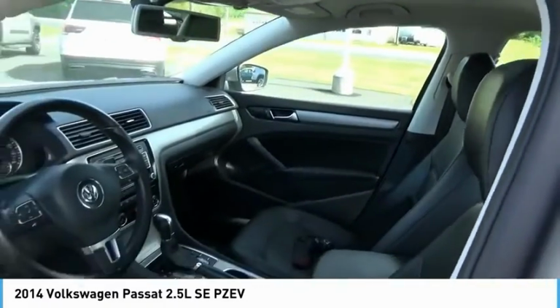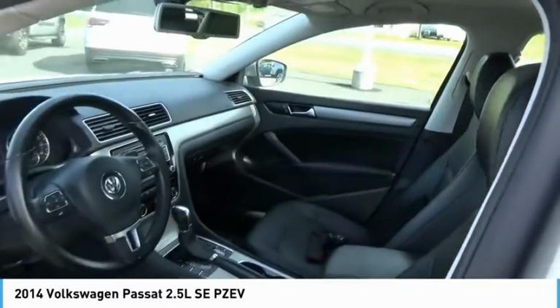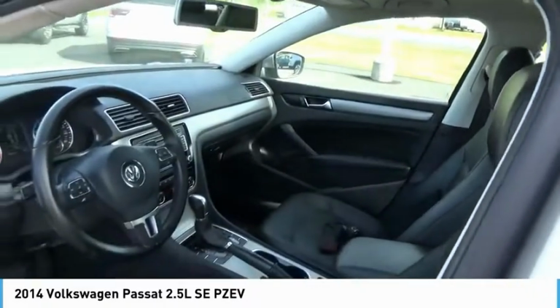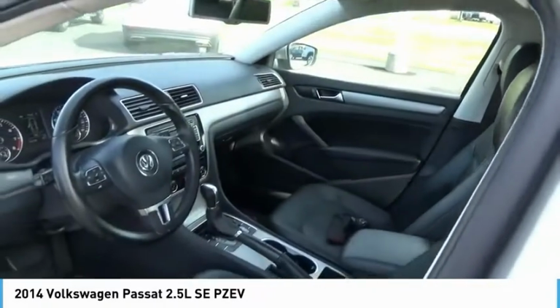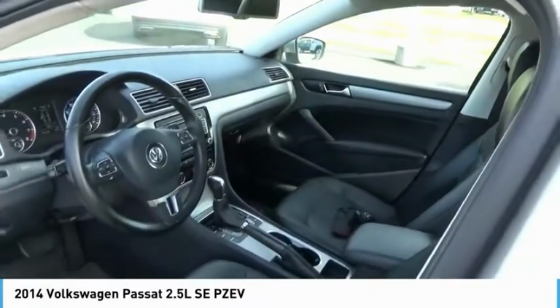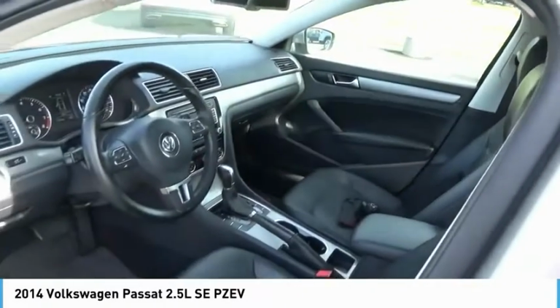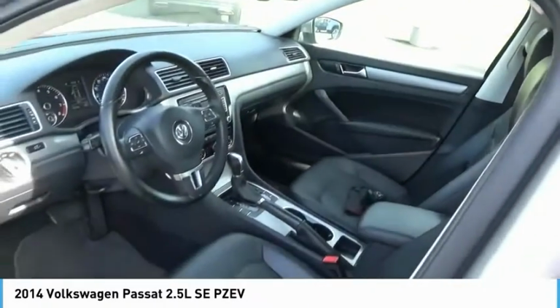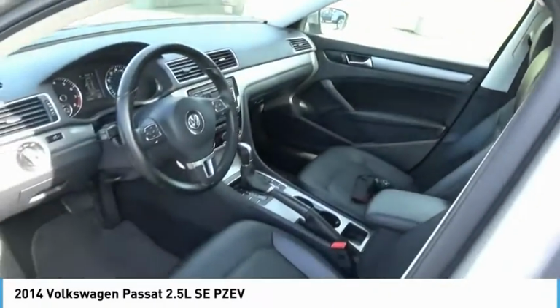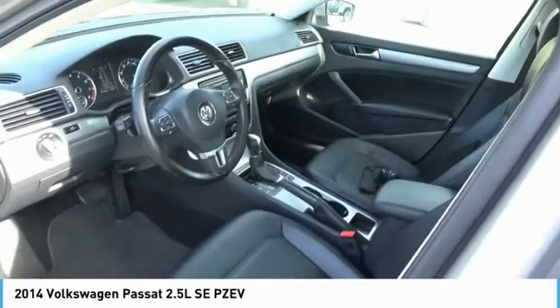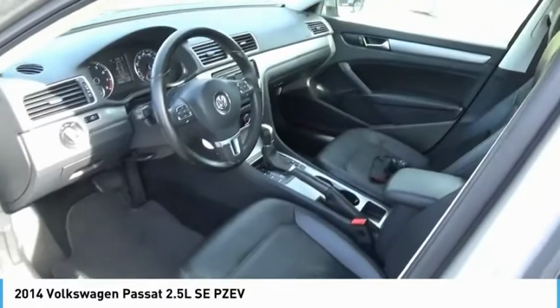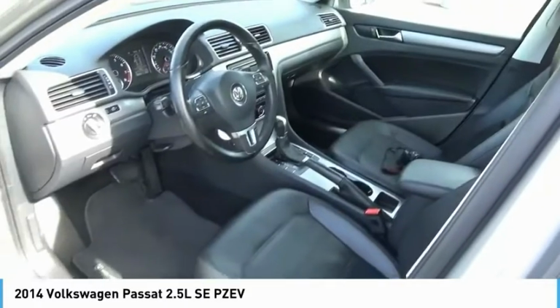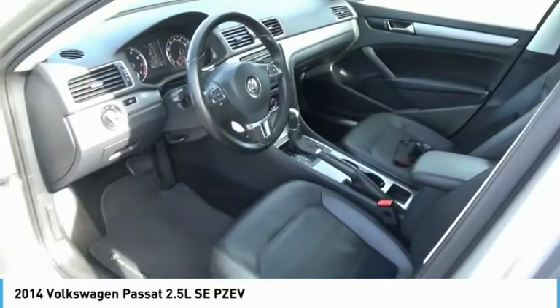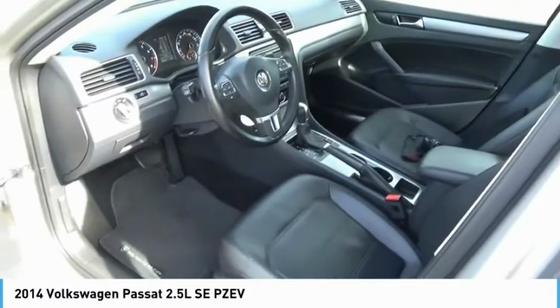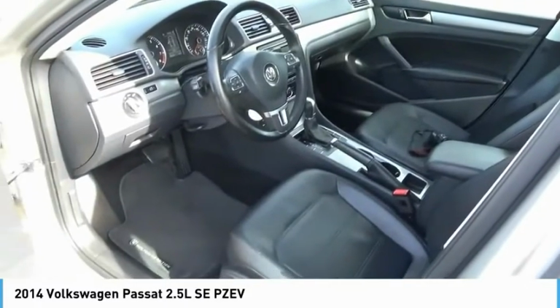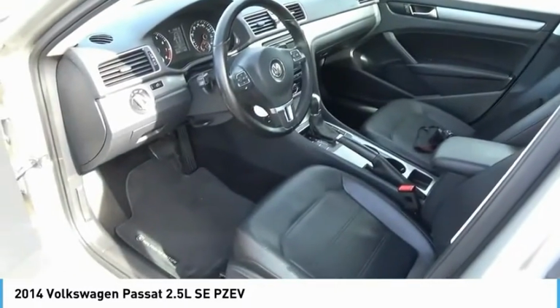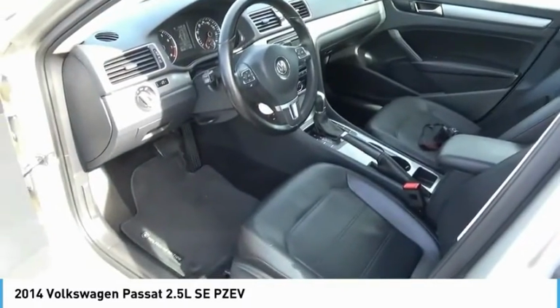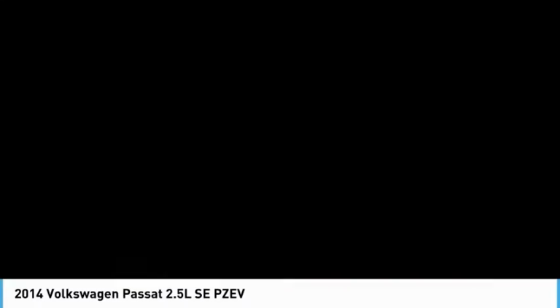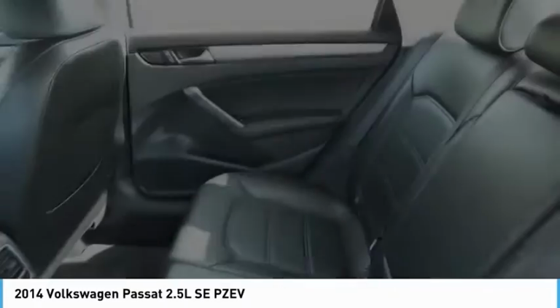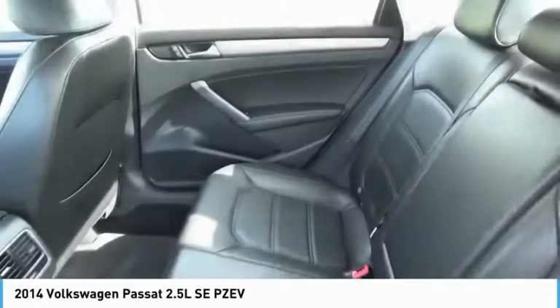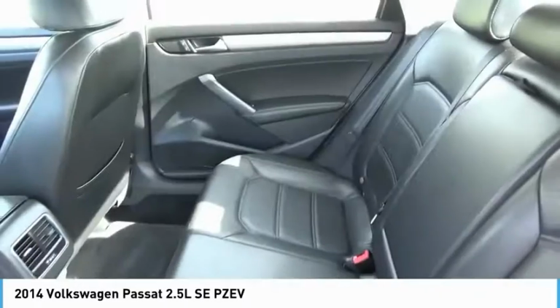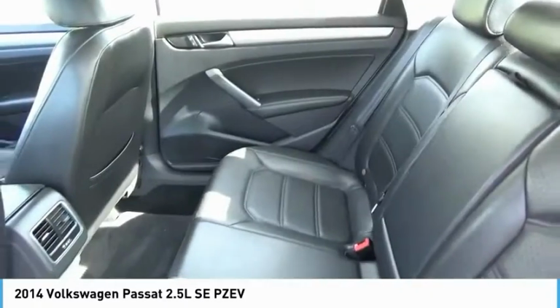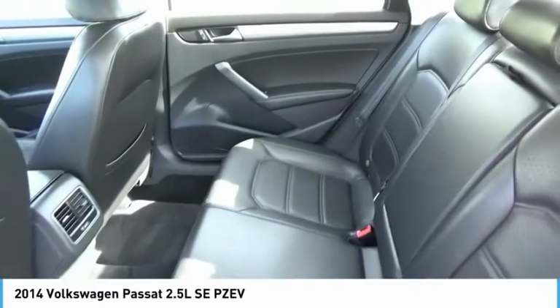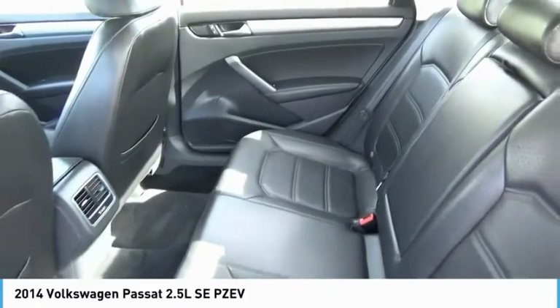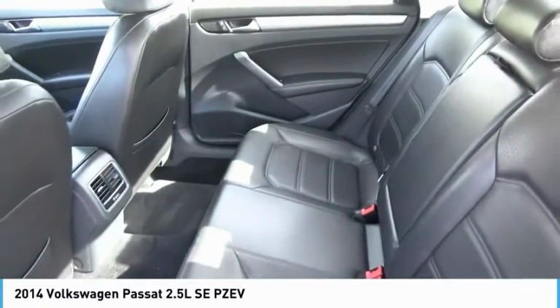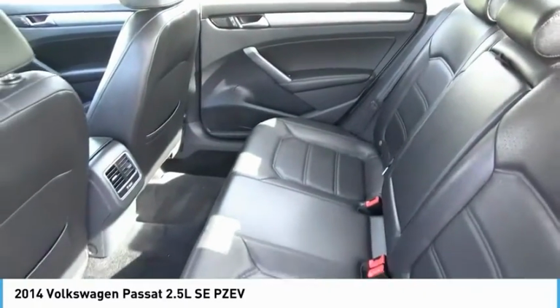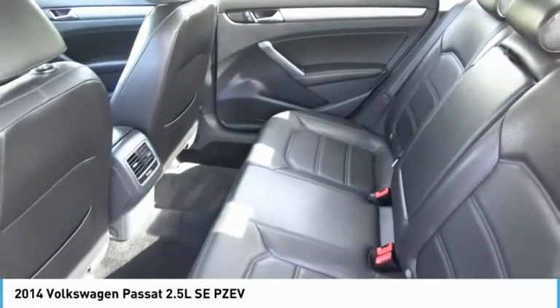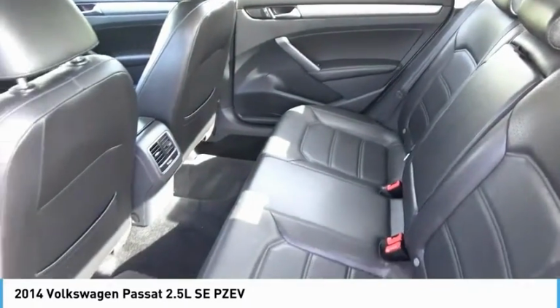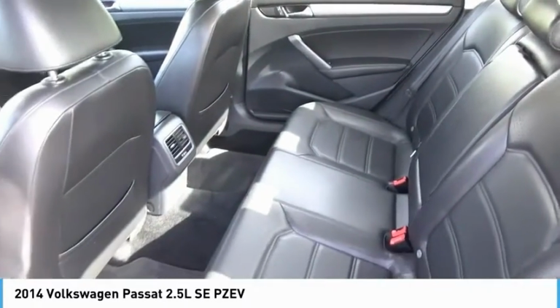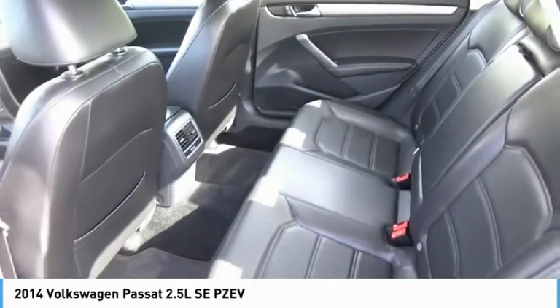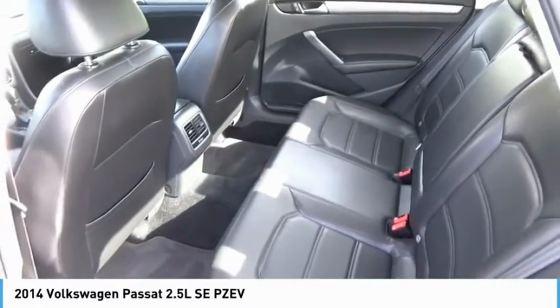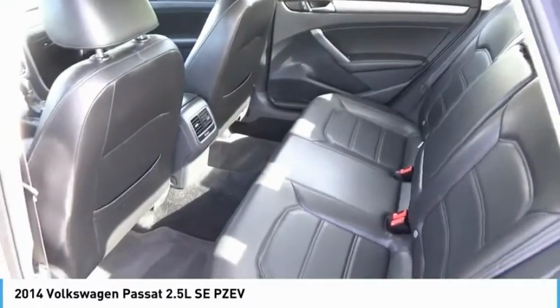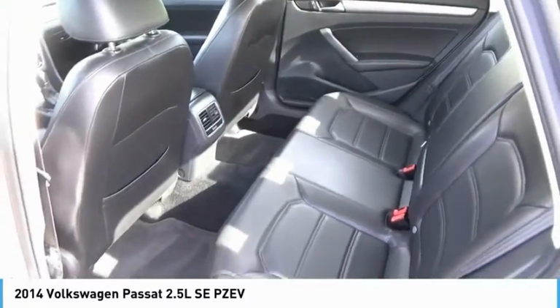Cruise control is also included. Take this vehicle for a spin and see why so many shoppers are now proud owners.